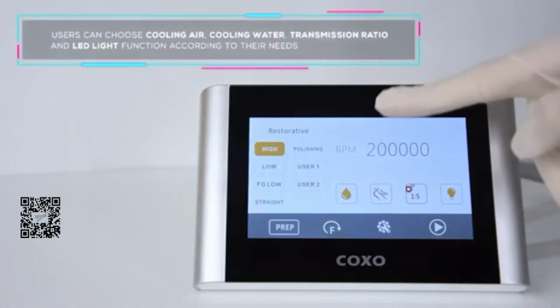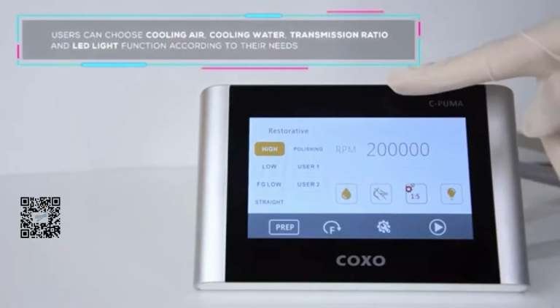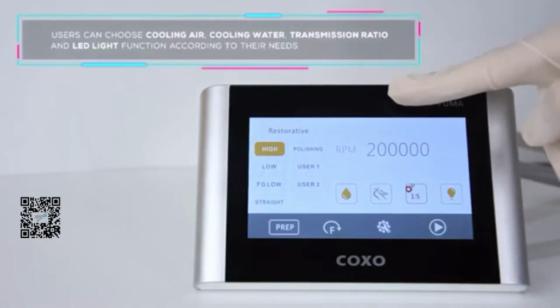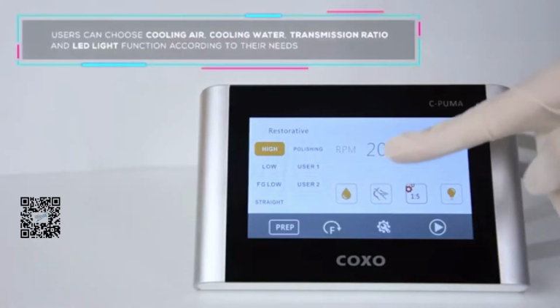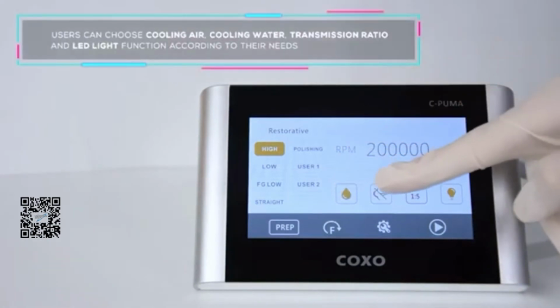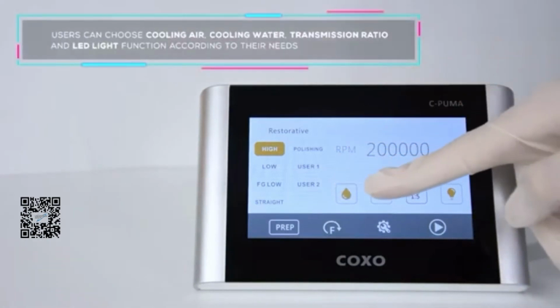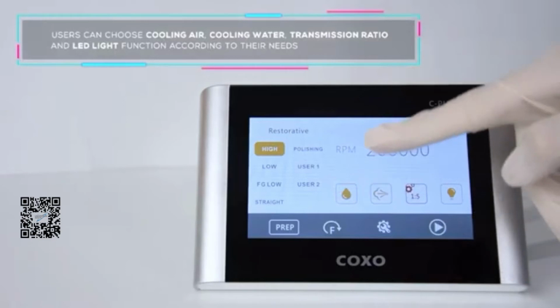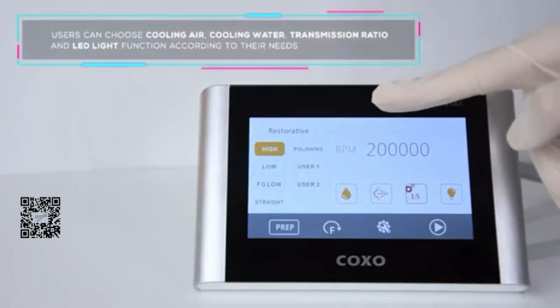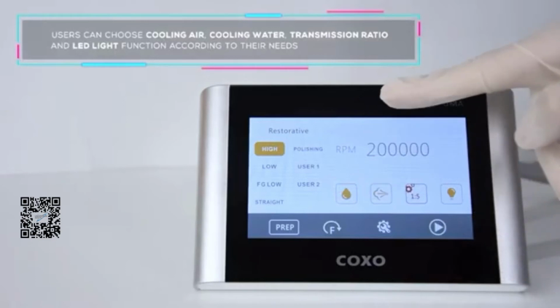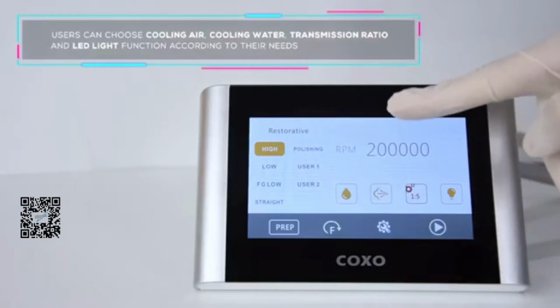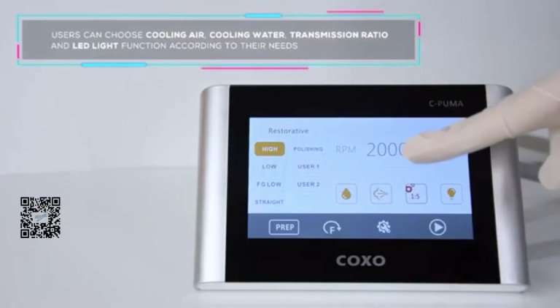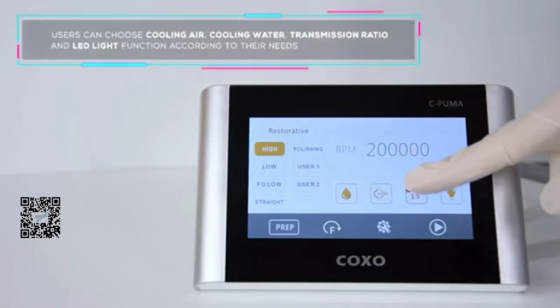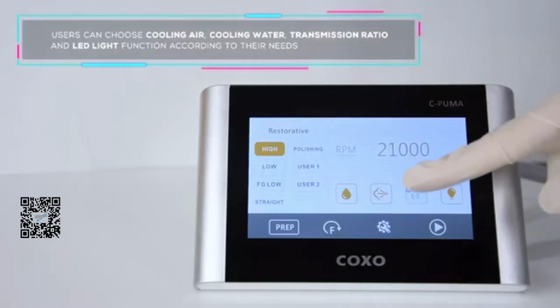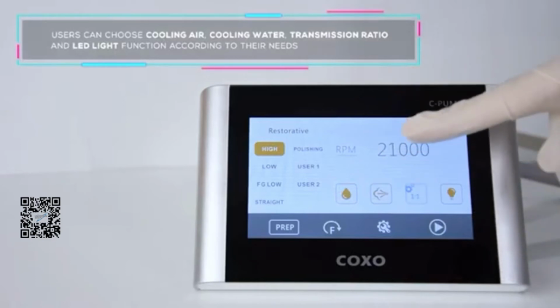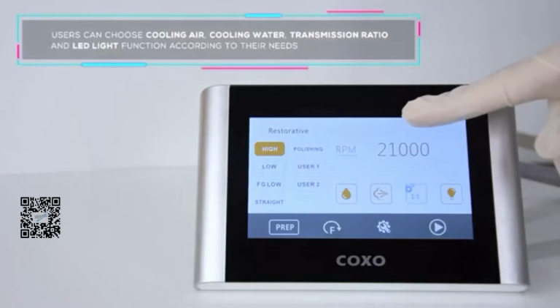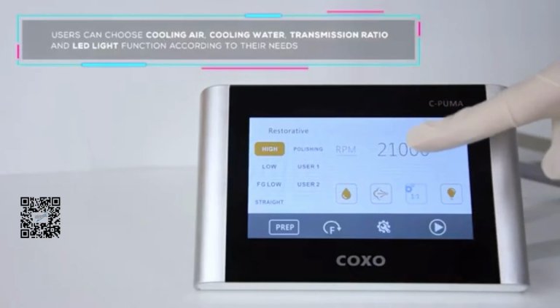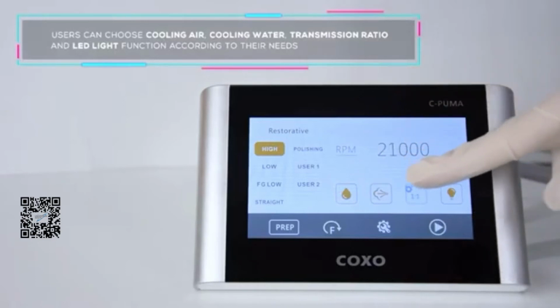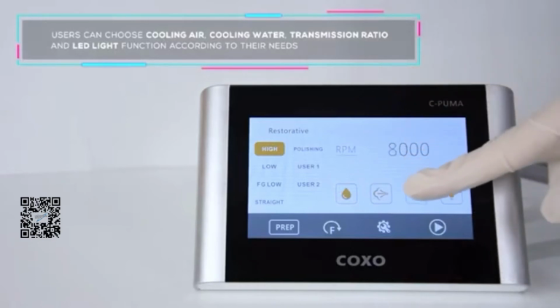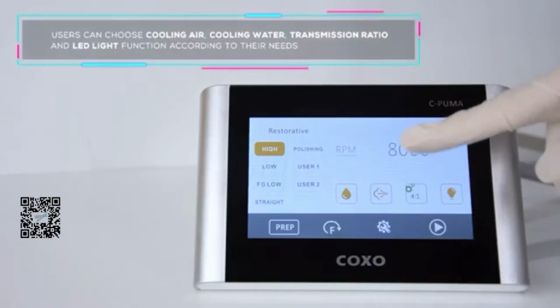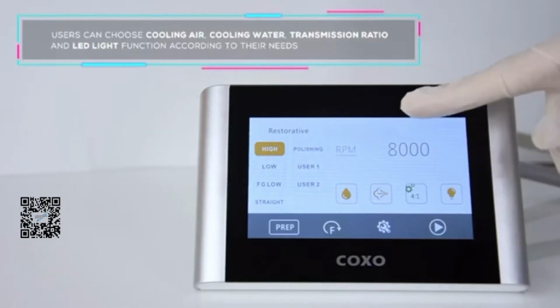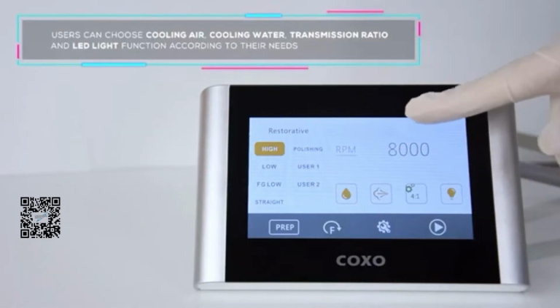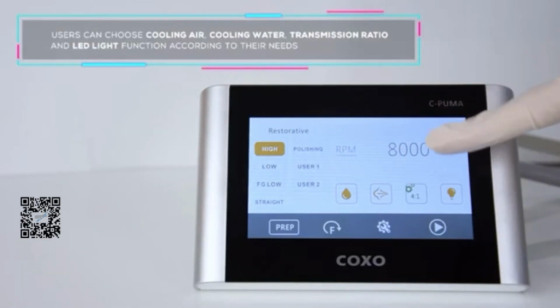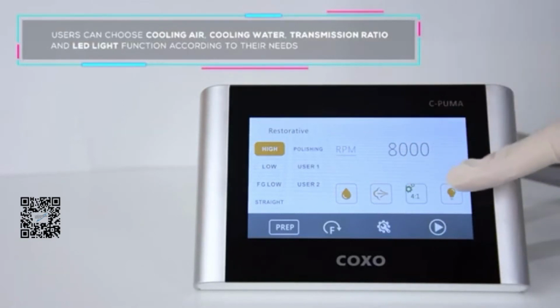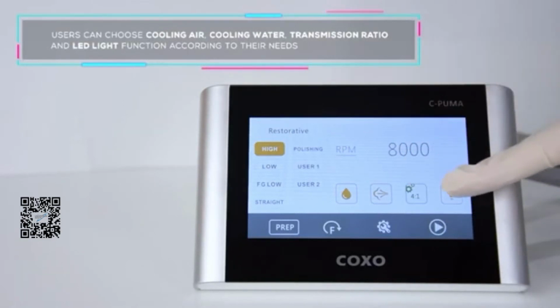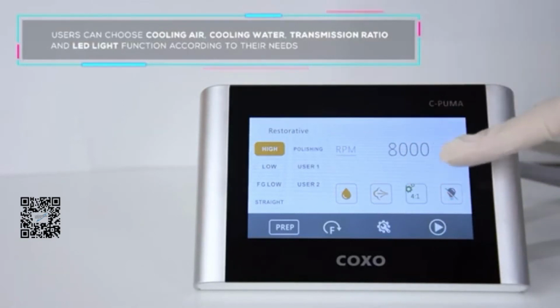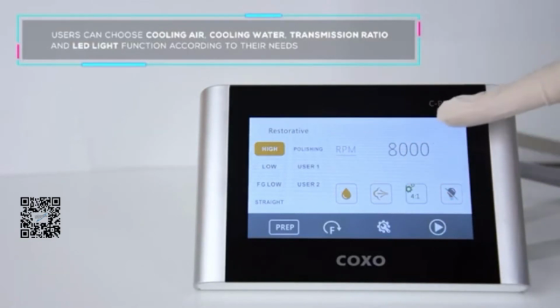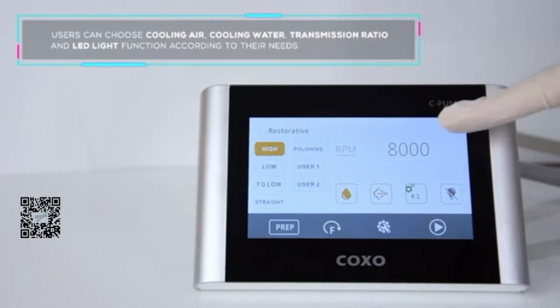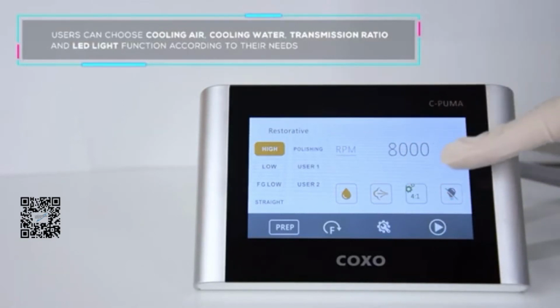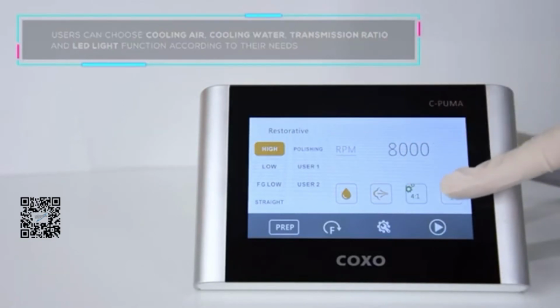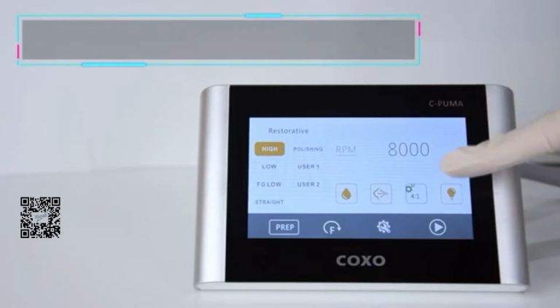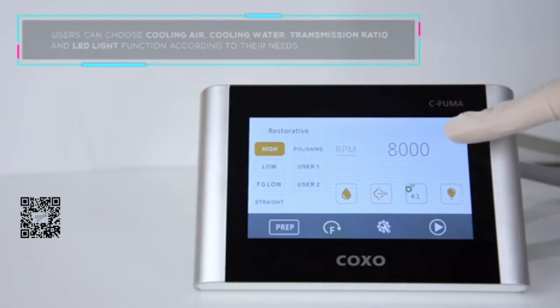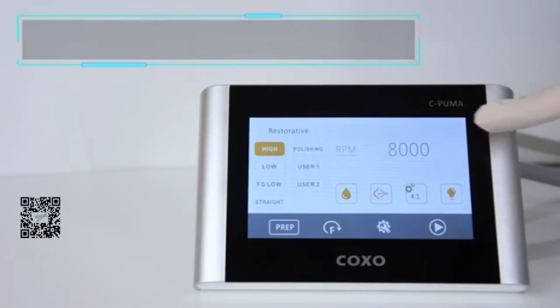Users can choose cooling air, cooling water, translation ratio, and LED light function according to their needs.